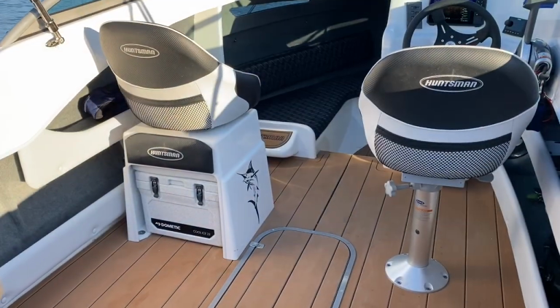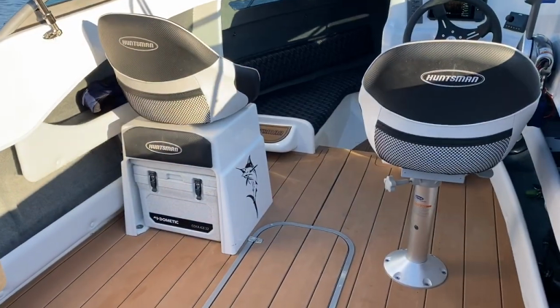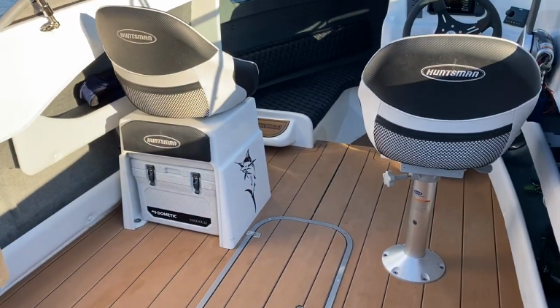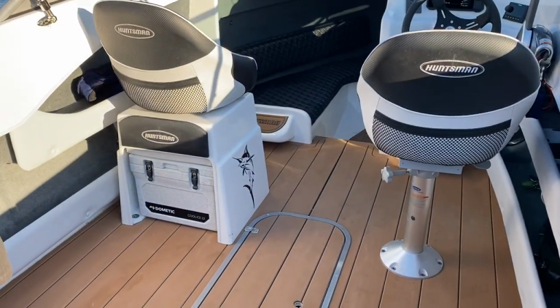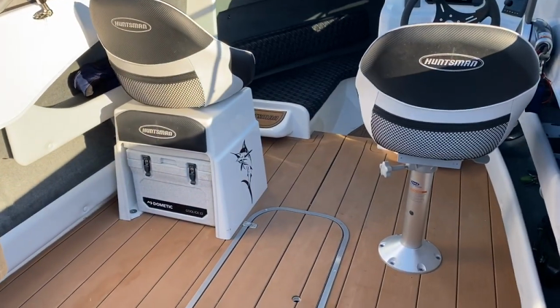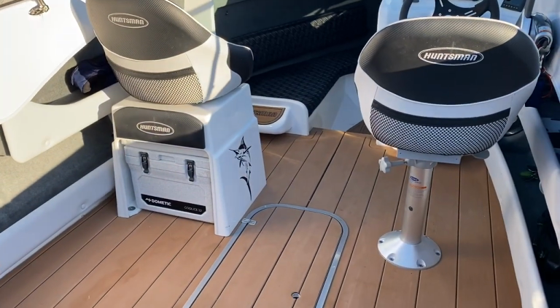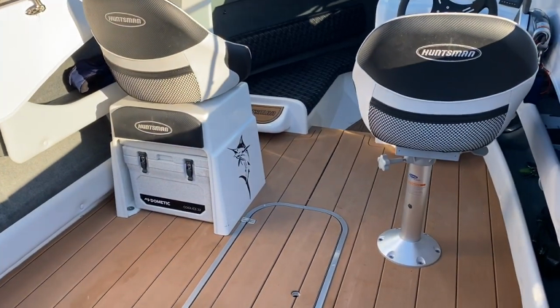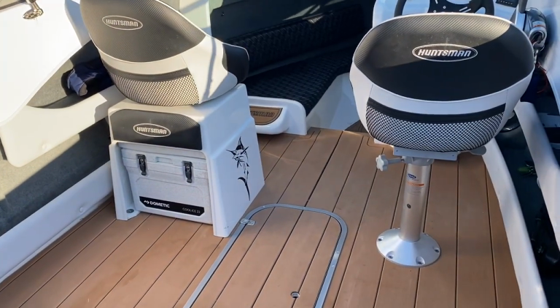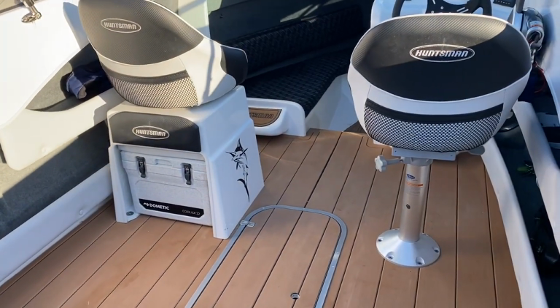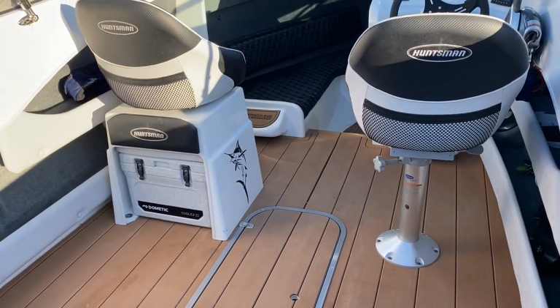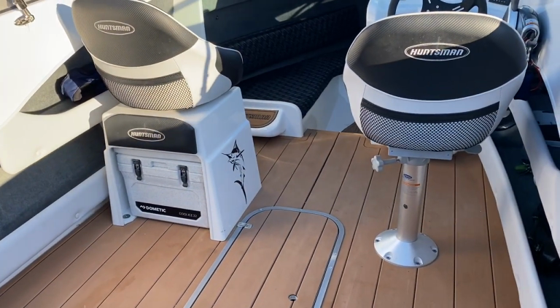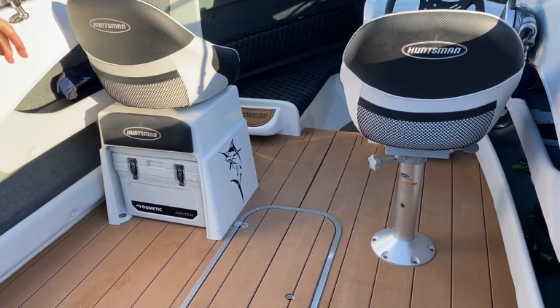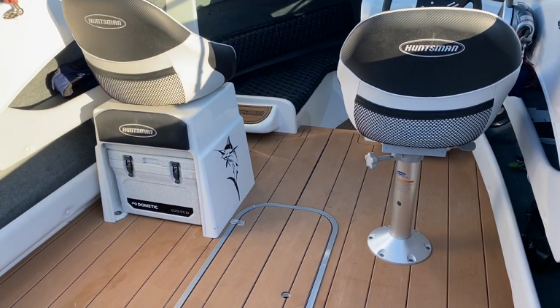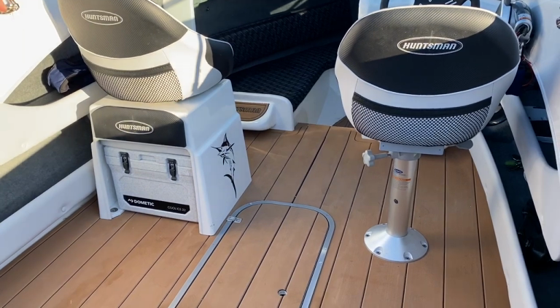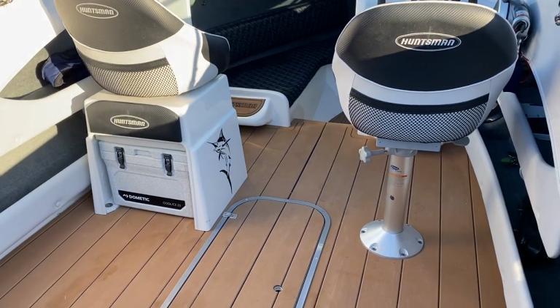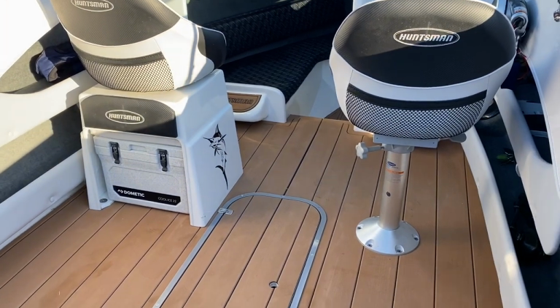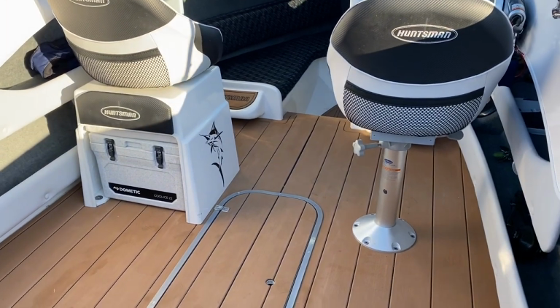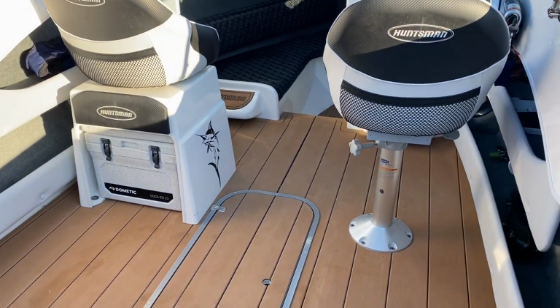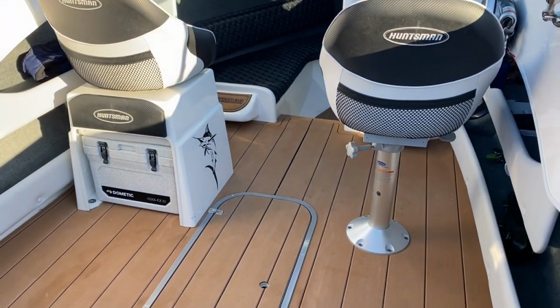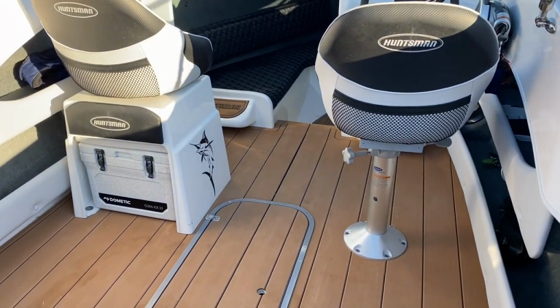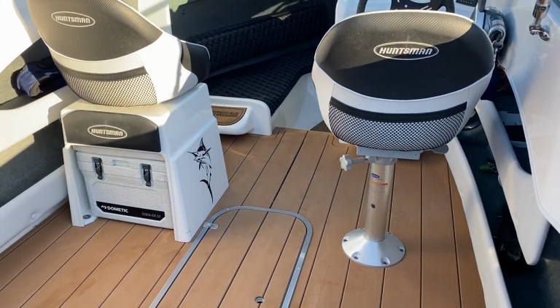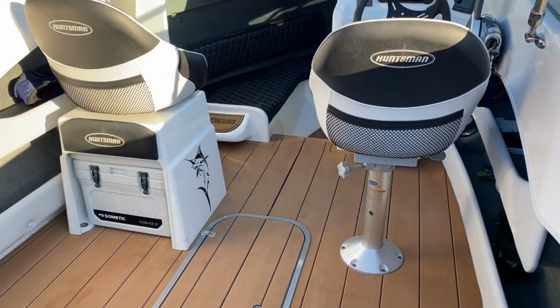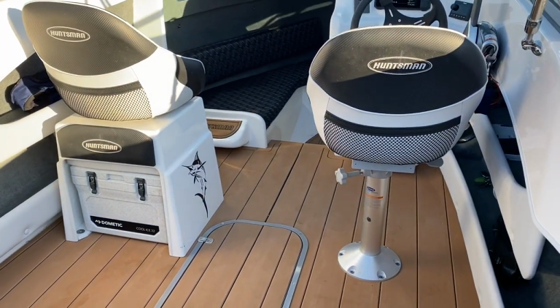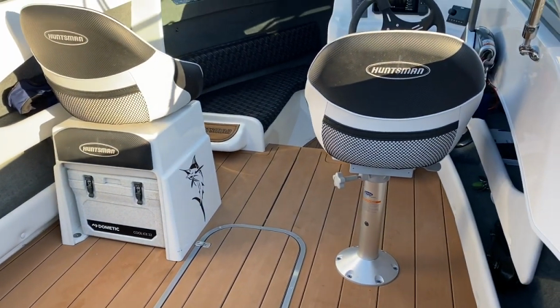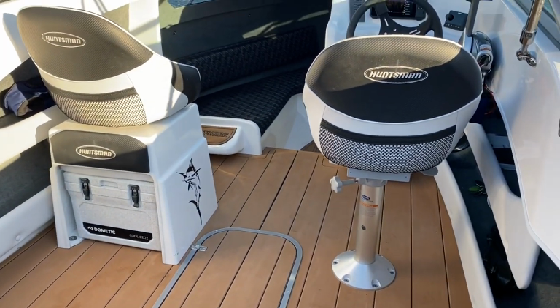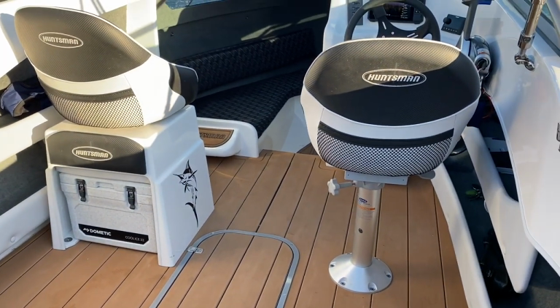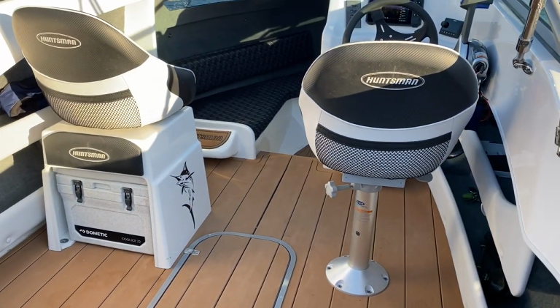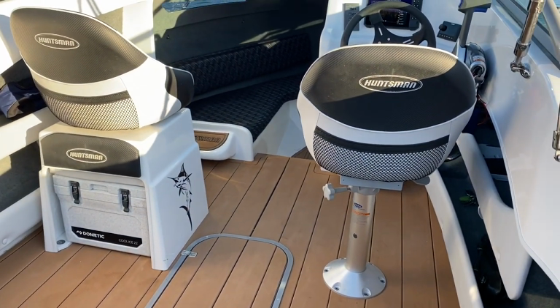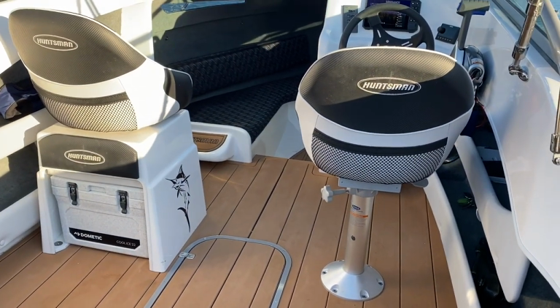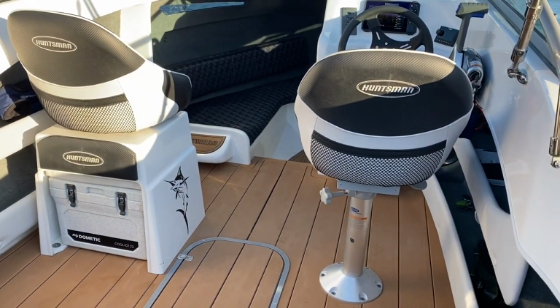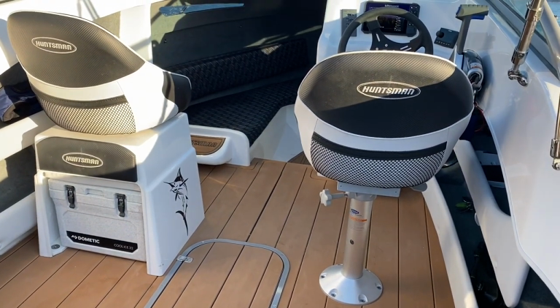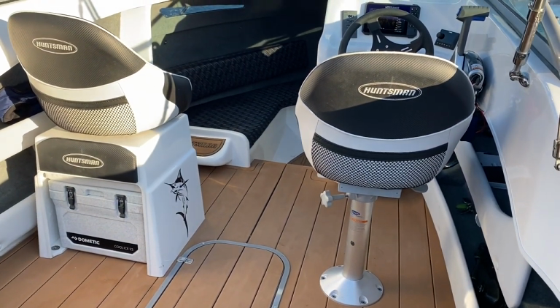We've fitted ultra long flooring right throughout the boat — it's beautiful underfoot and really easy to clean.